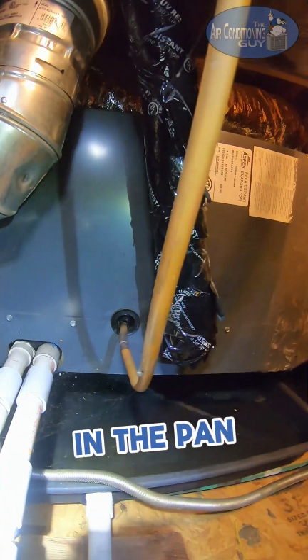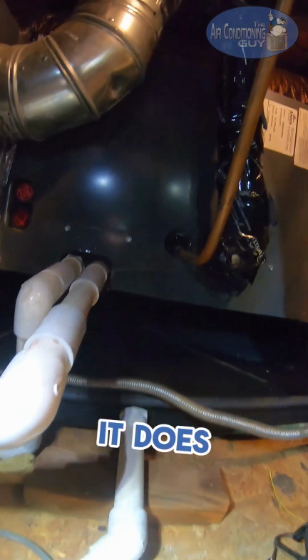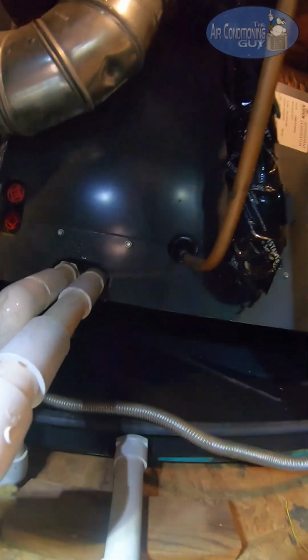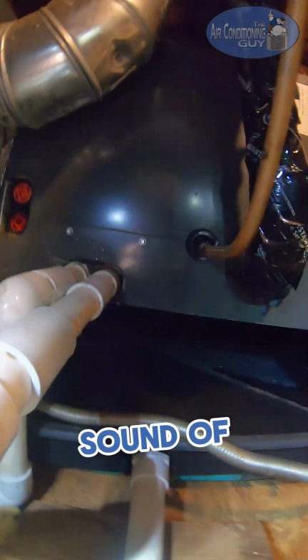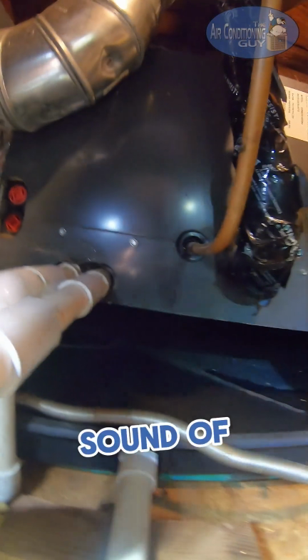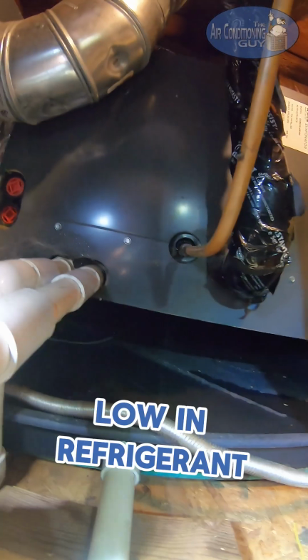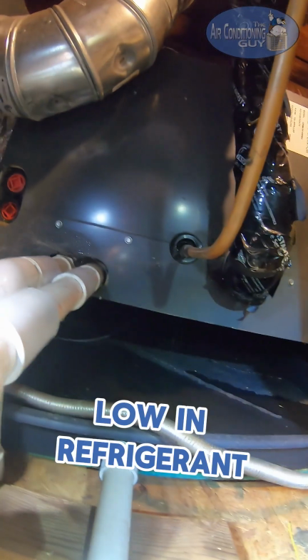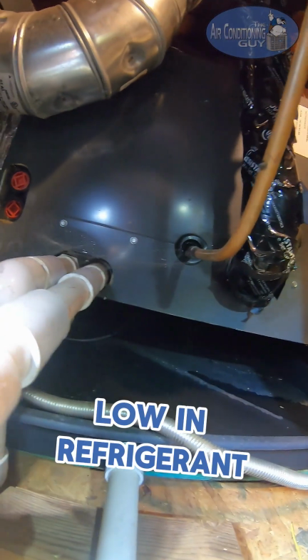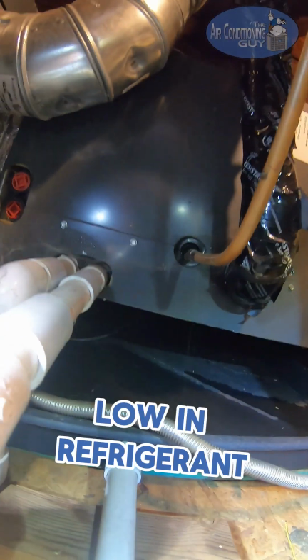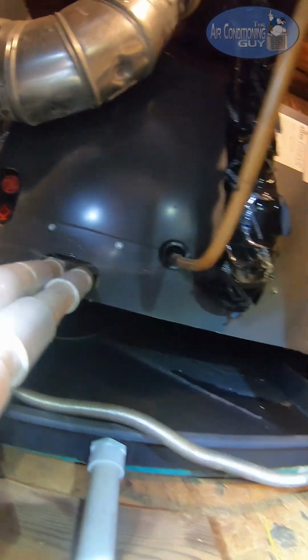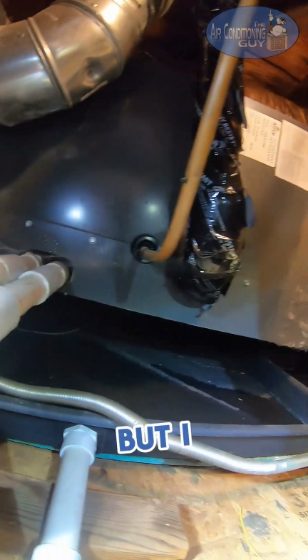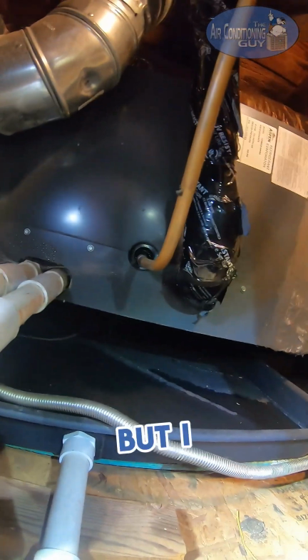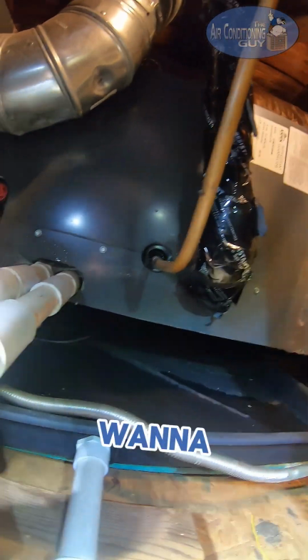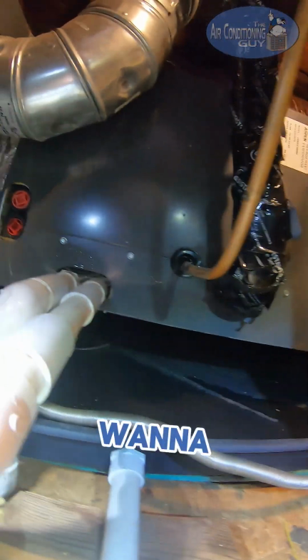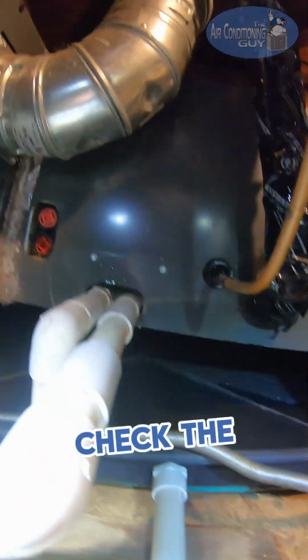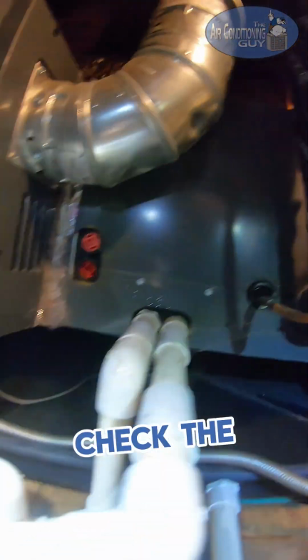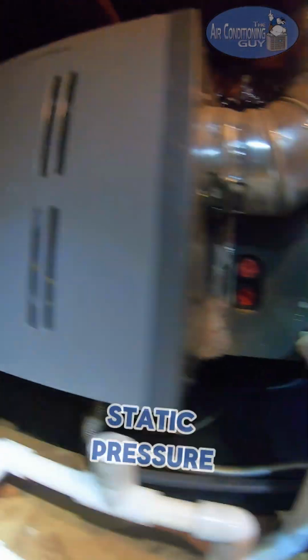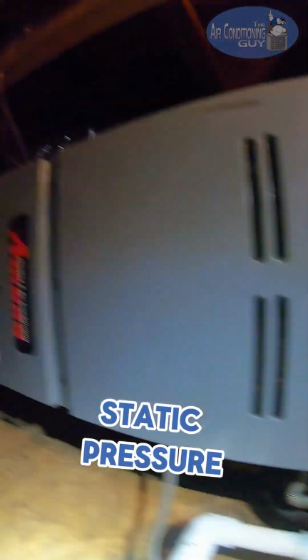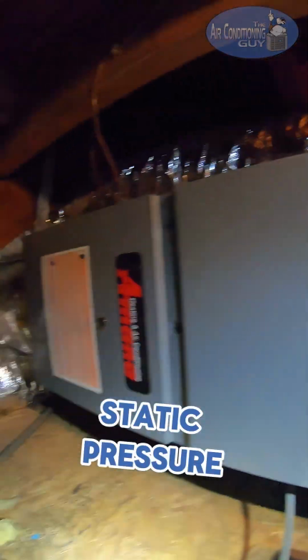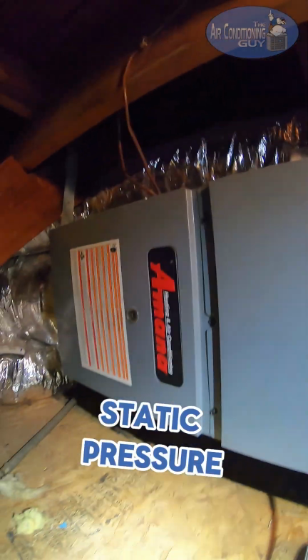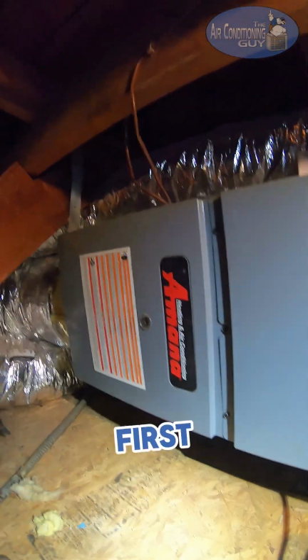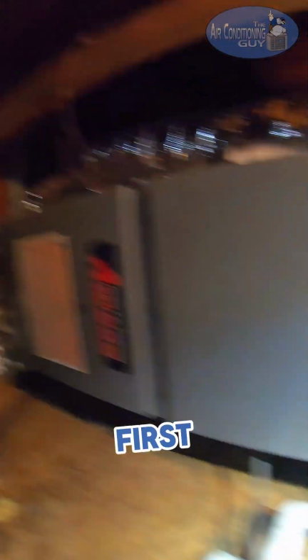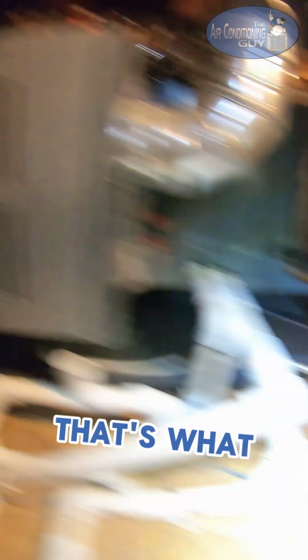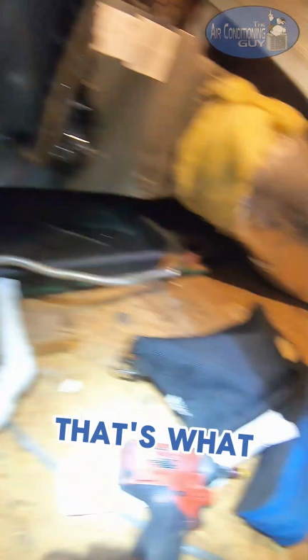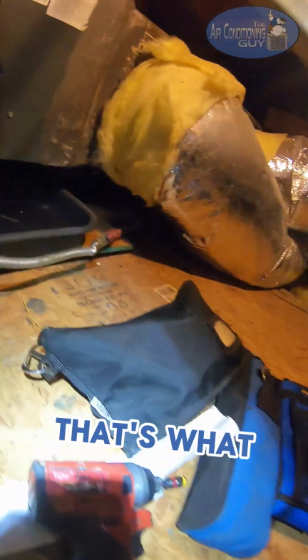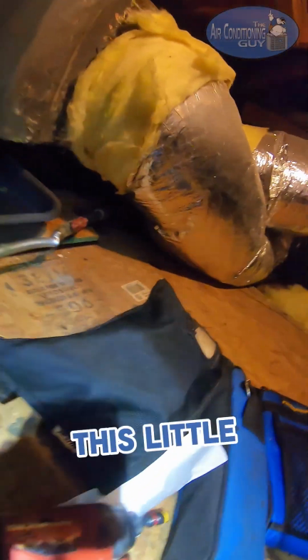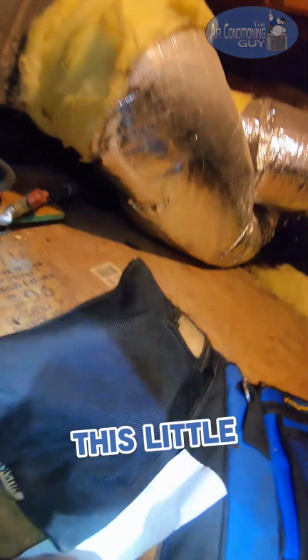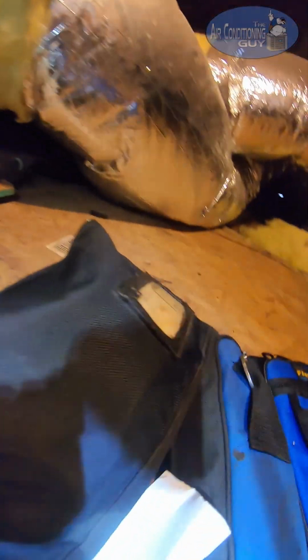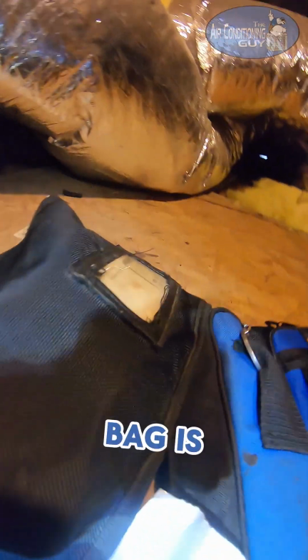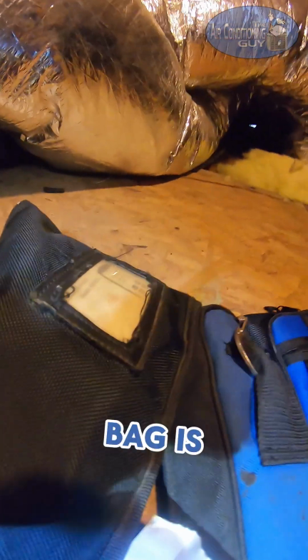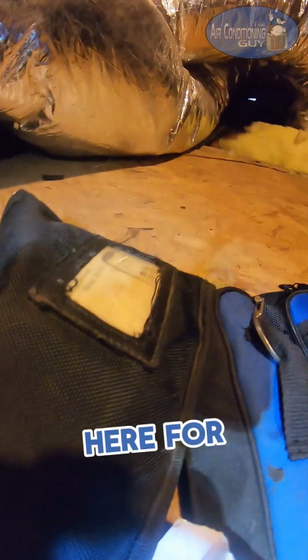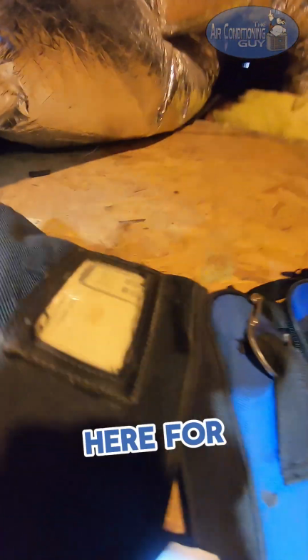It does sound low on refrigerant, but I want to check the static pressure first. That's what this little tank is here for.